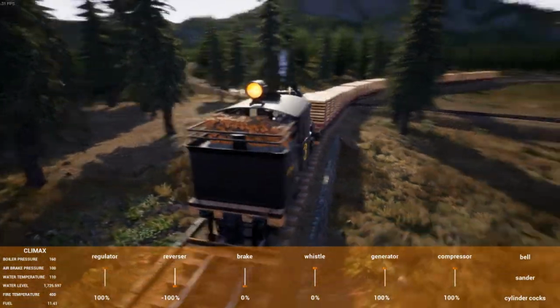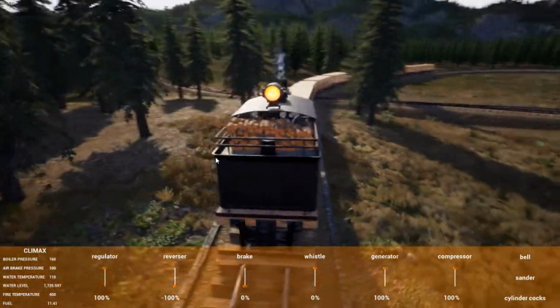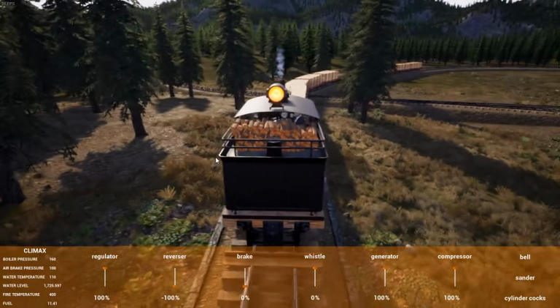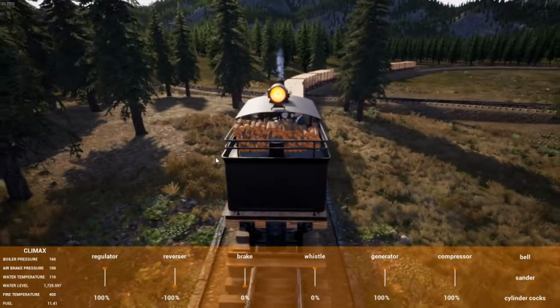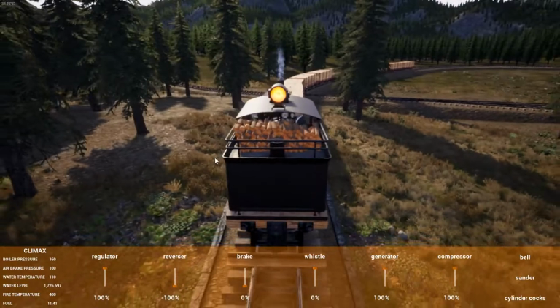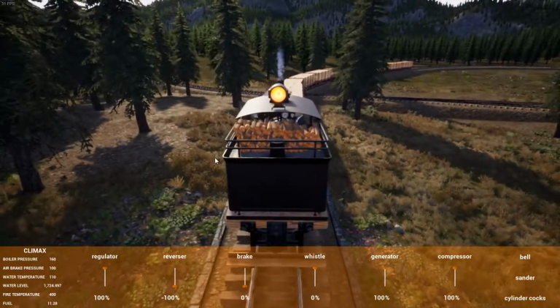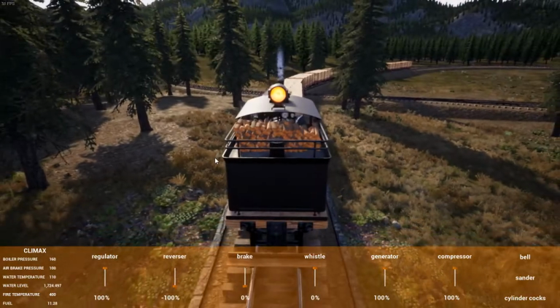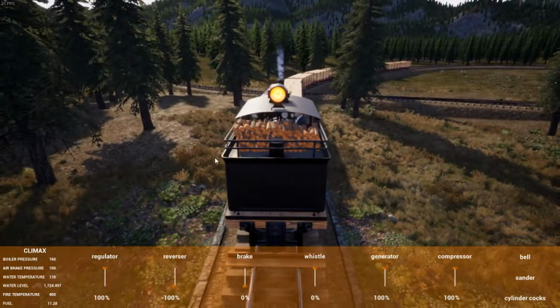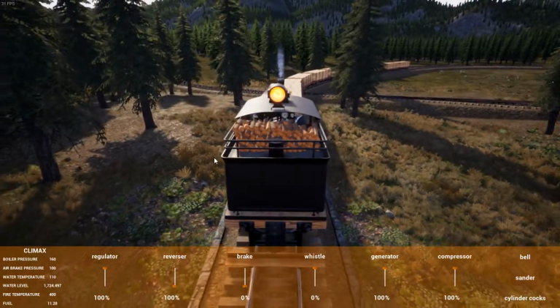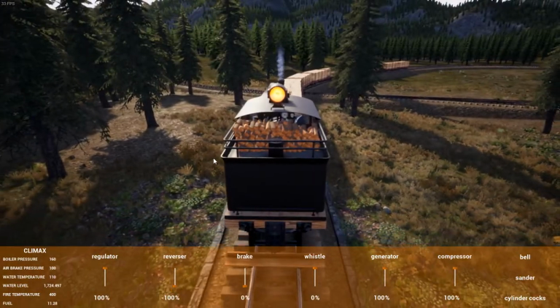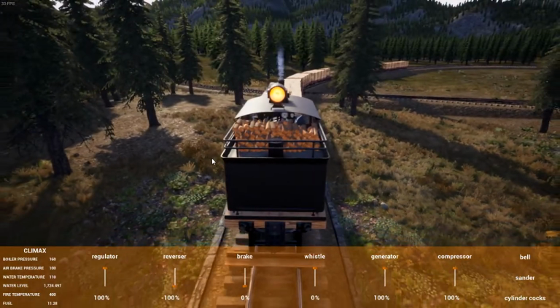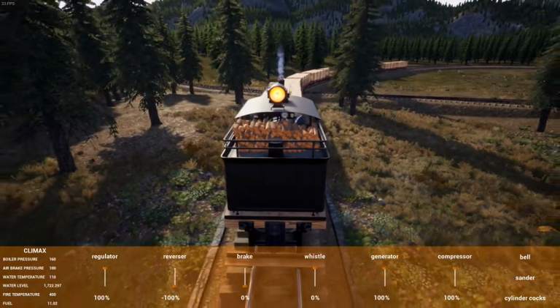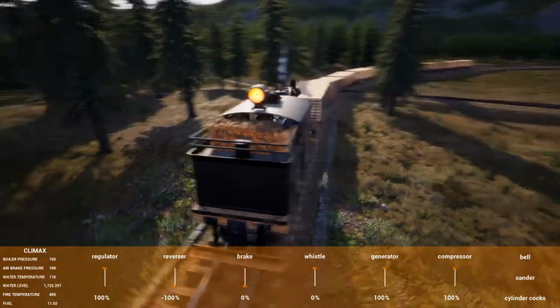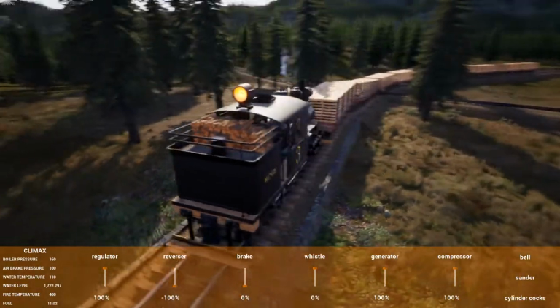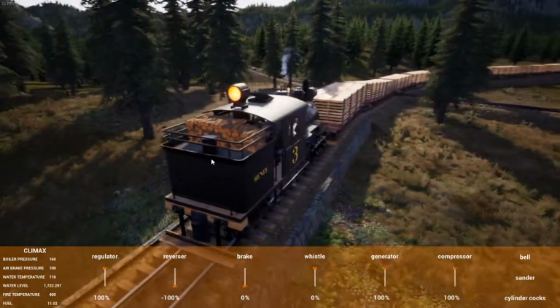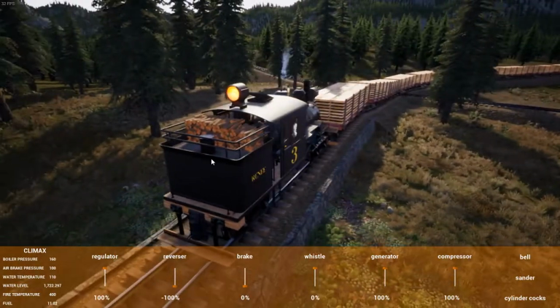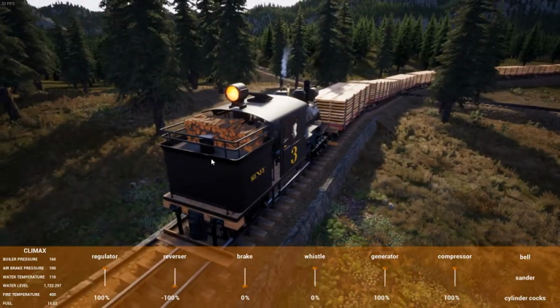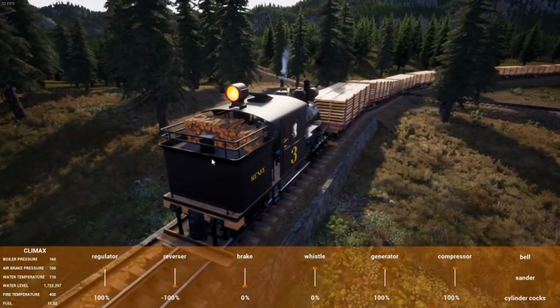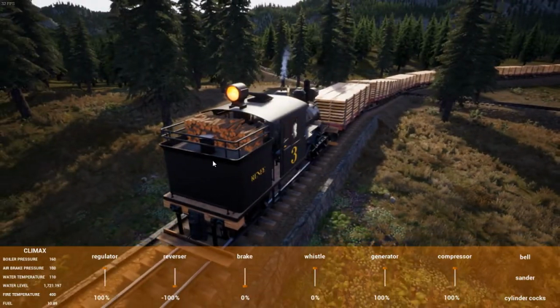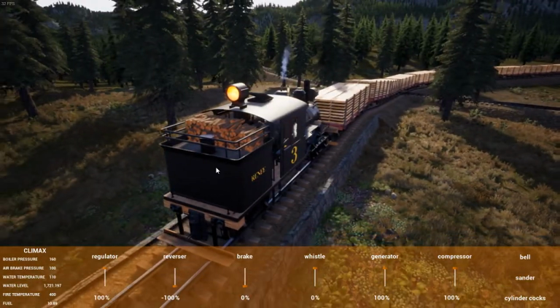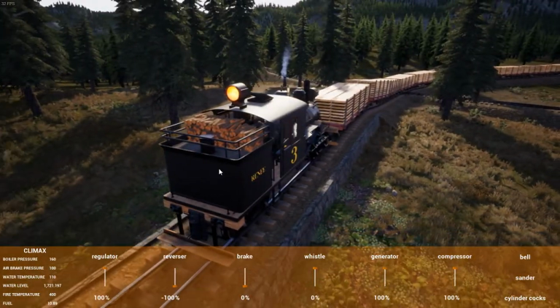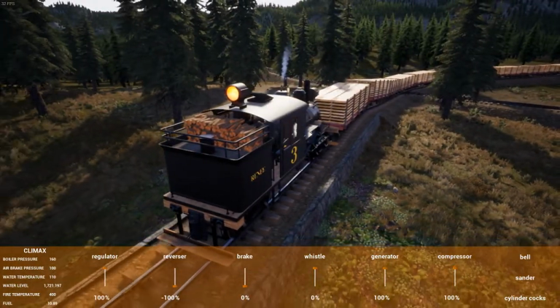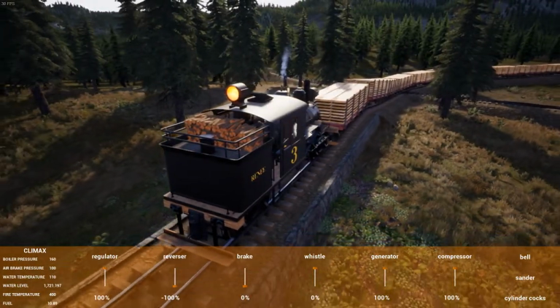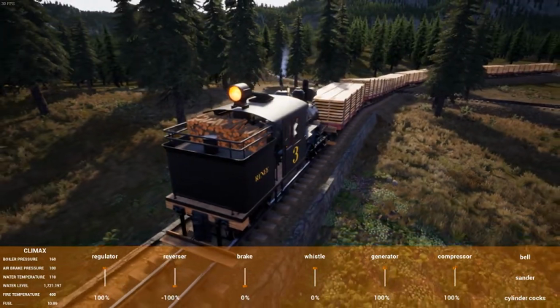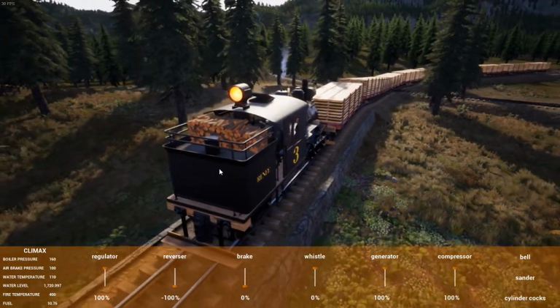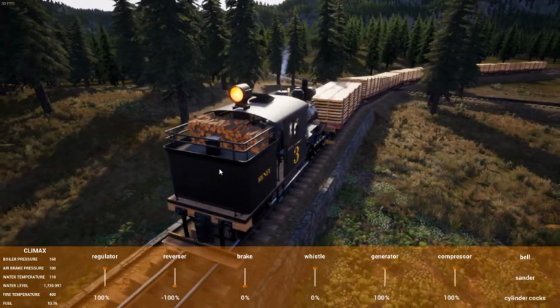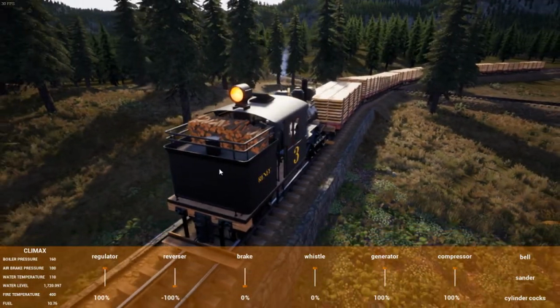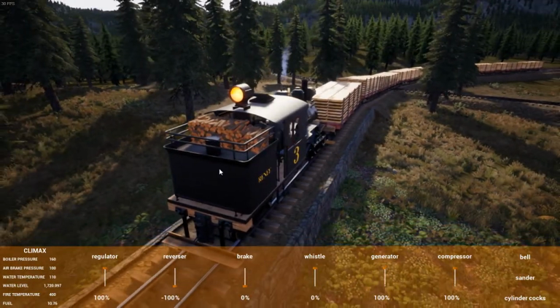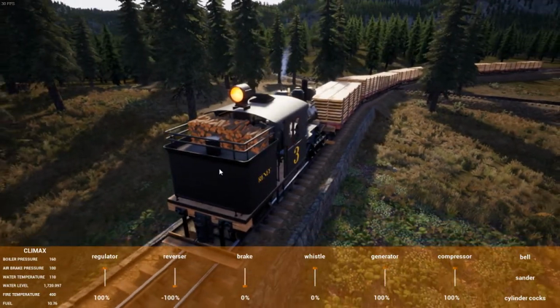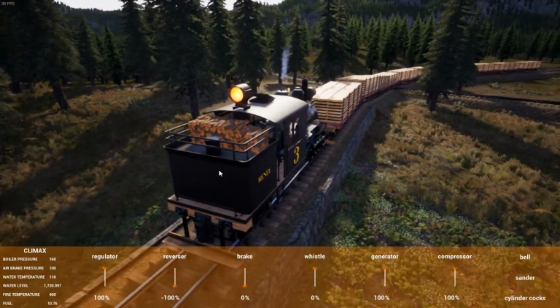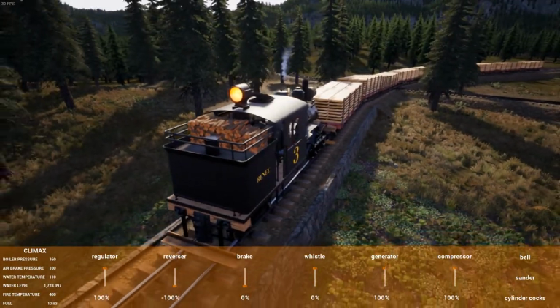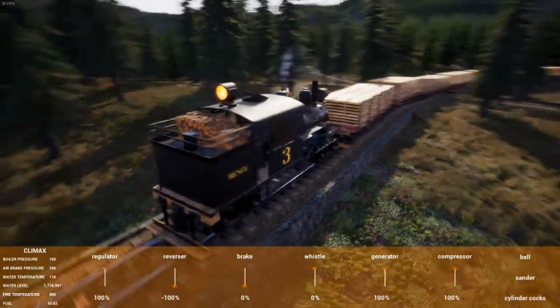This is the Climax Class C. There was a period that had it, and this clearly doesn't need to be able to.